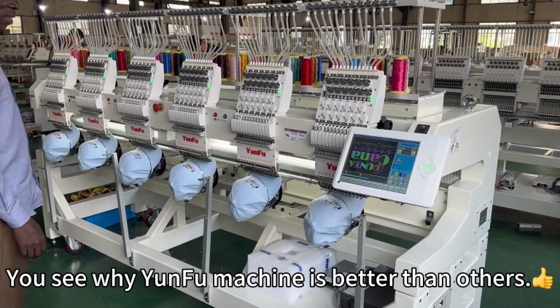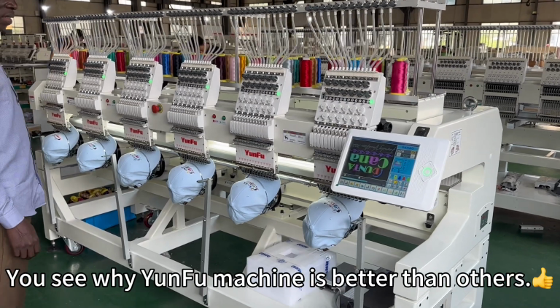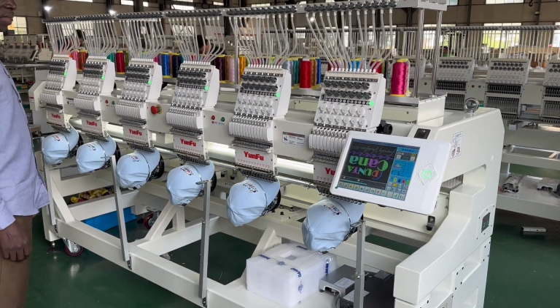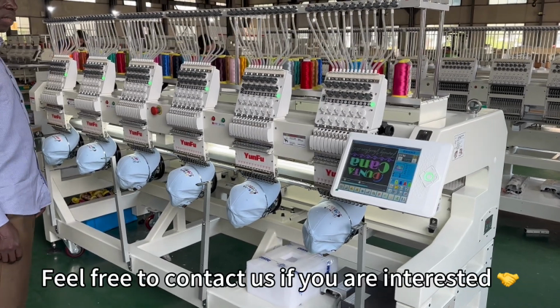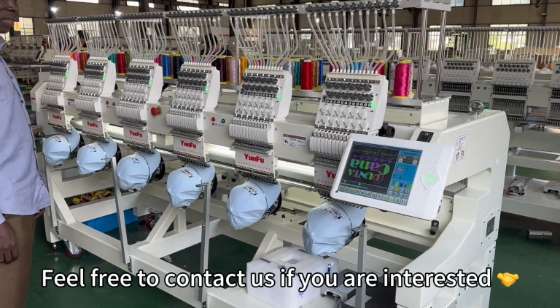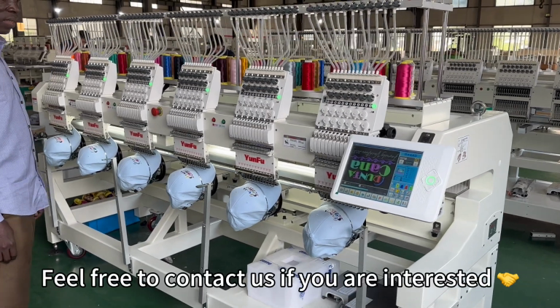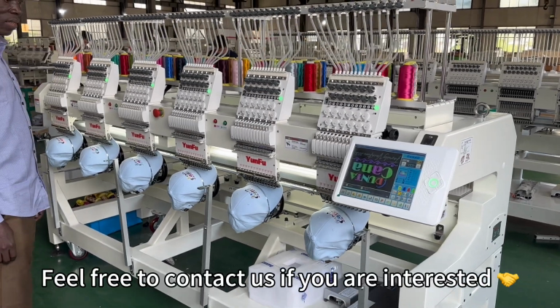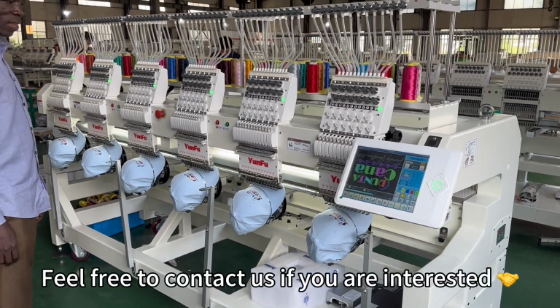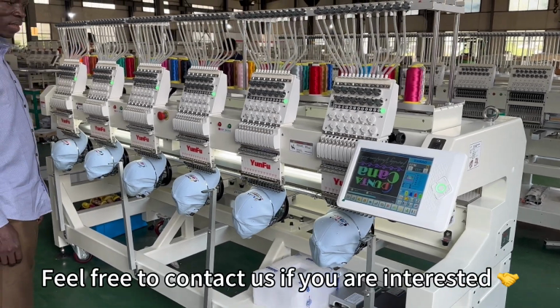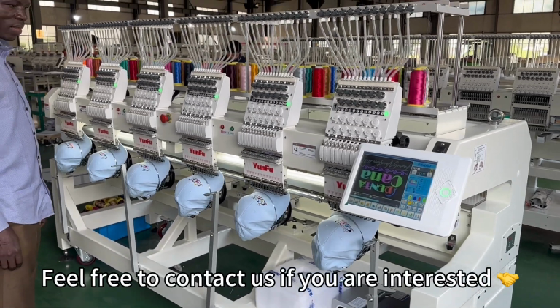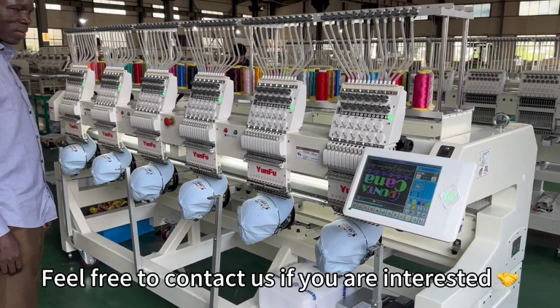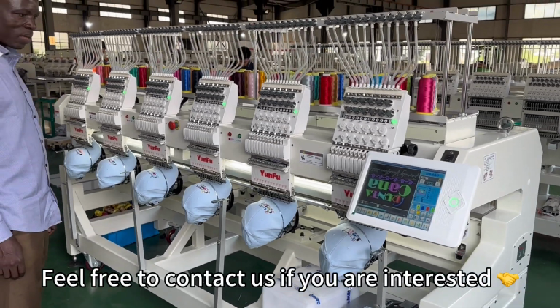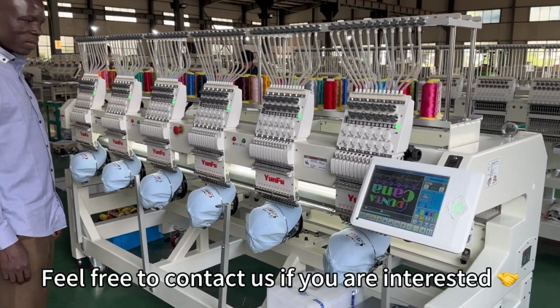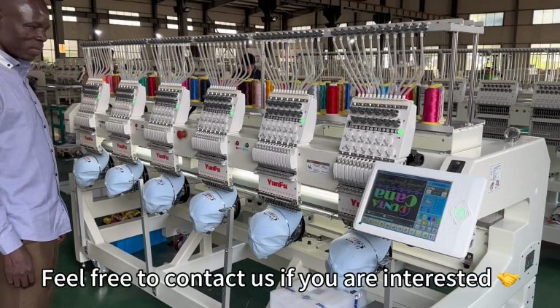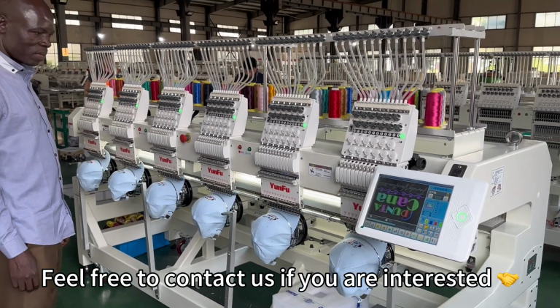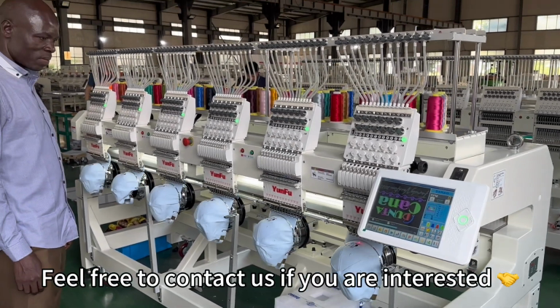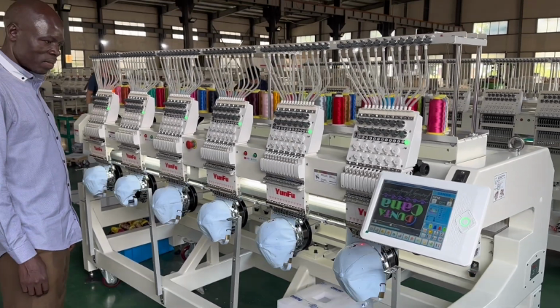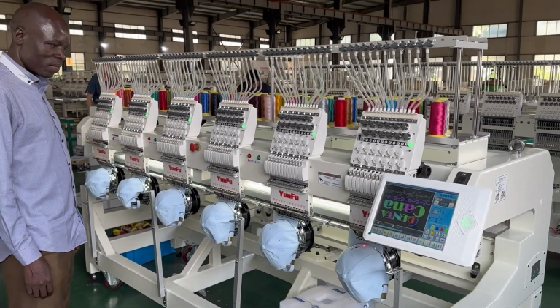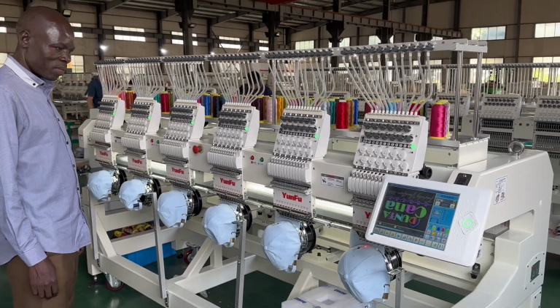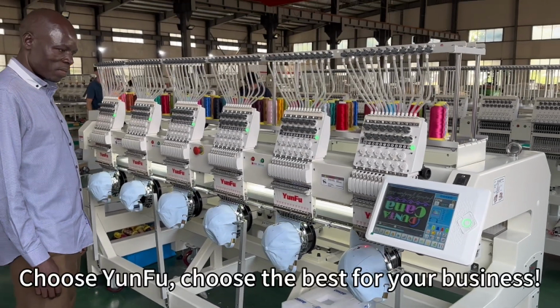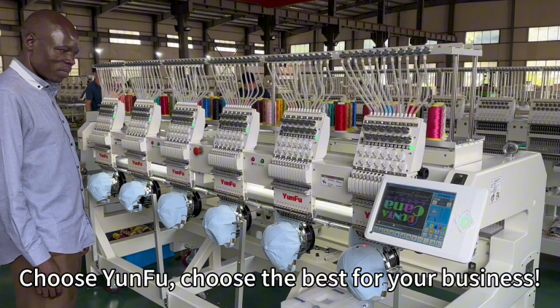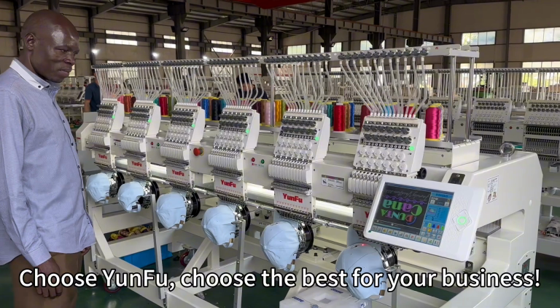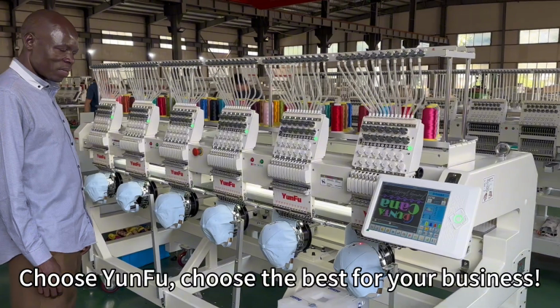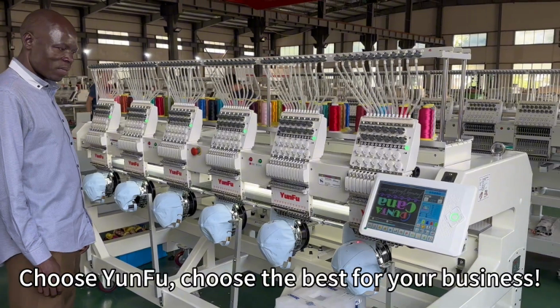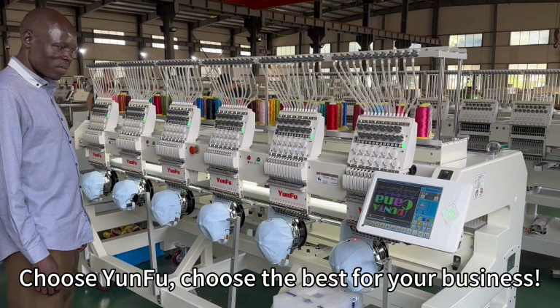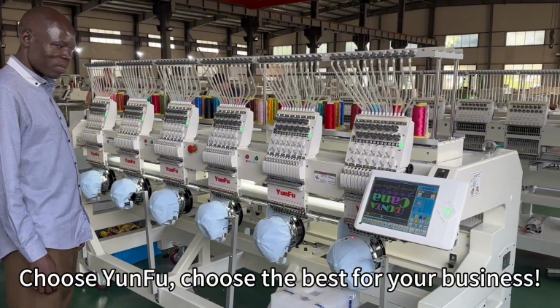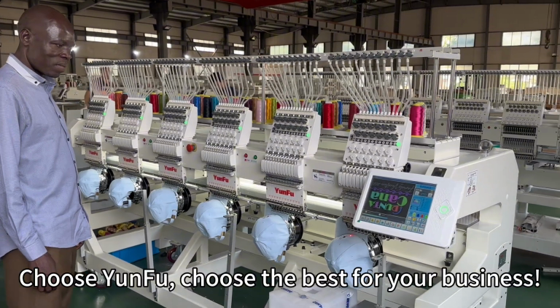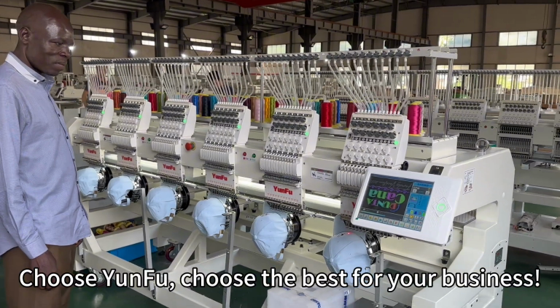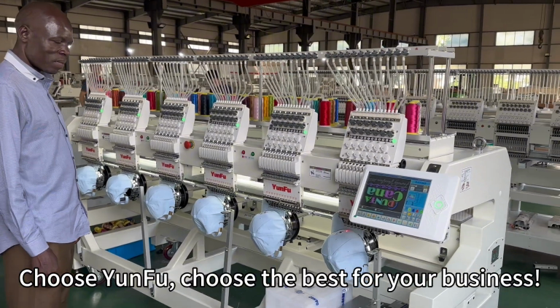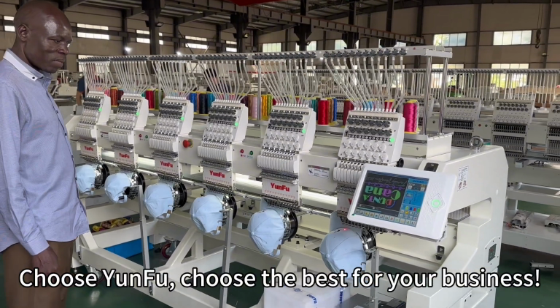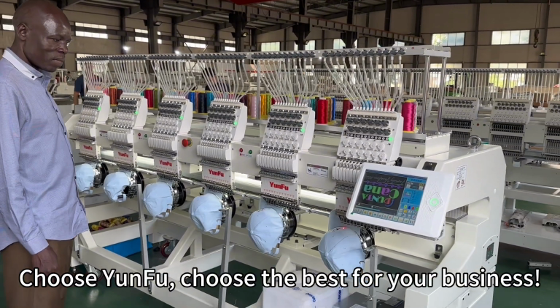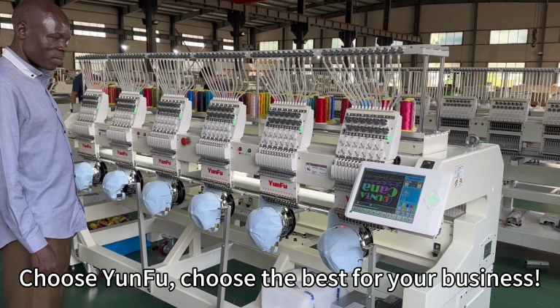Feel free to contact us if you are interested. Choose Yunfu — choose the best for your business.